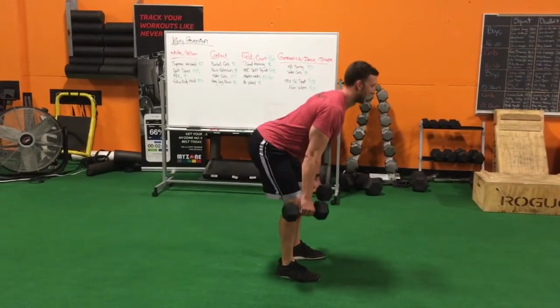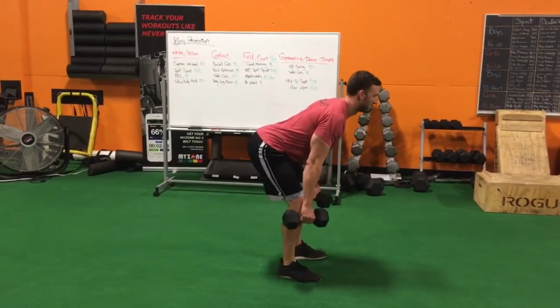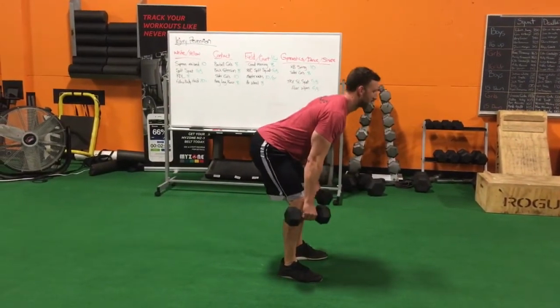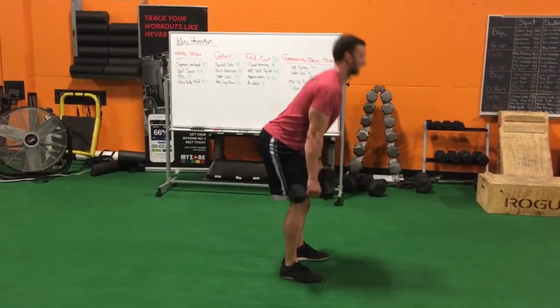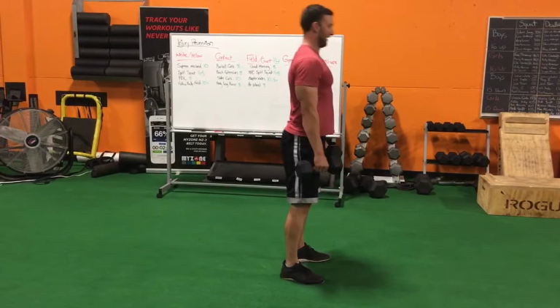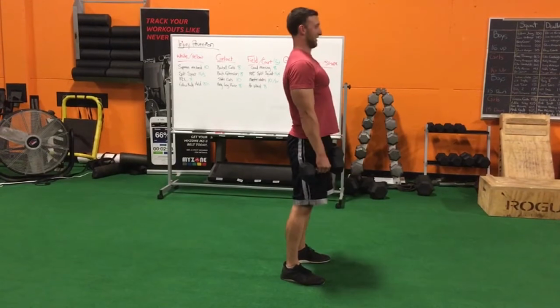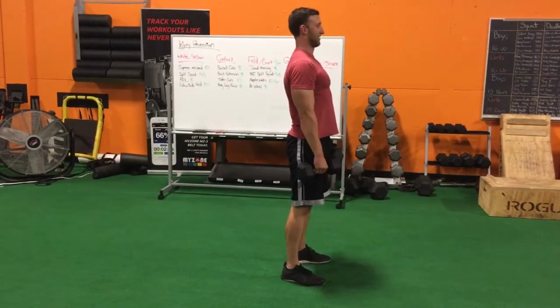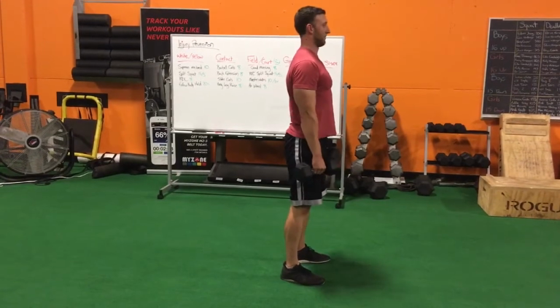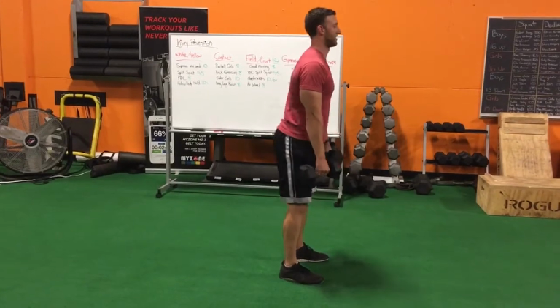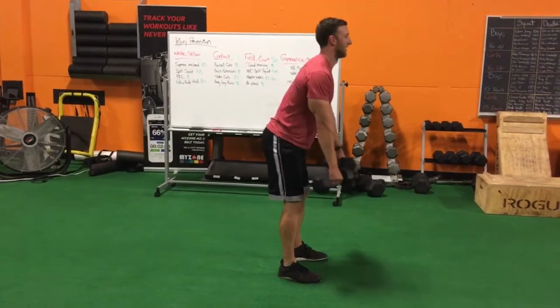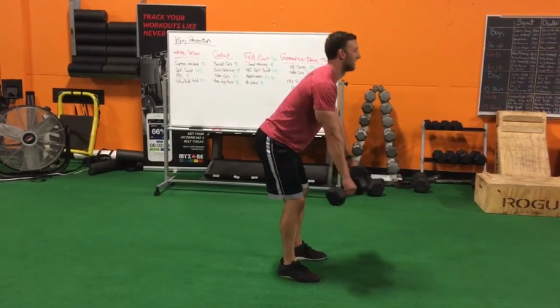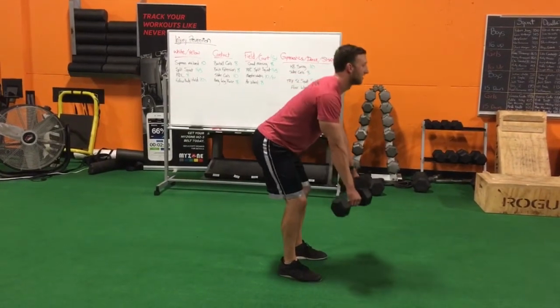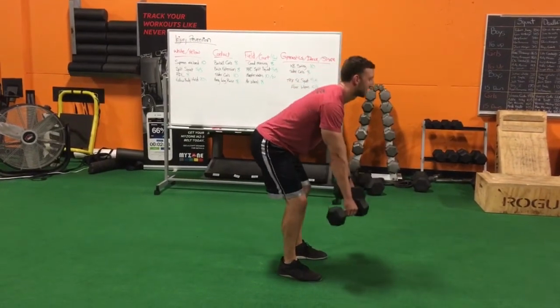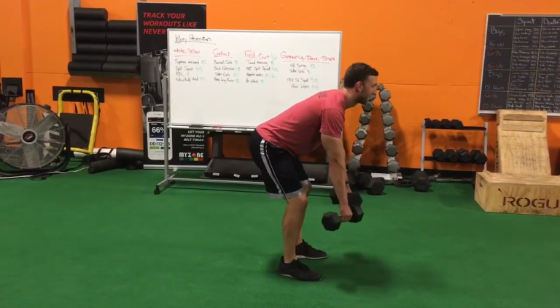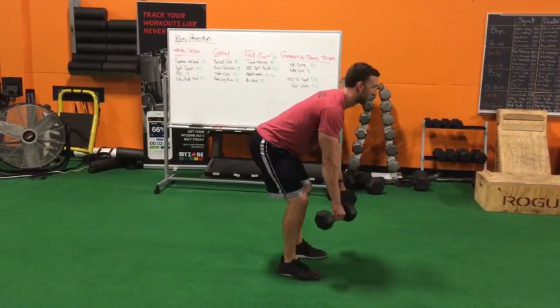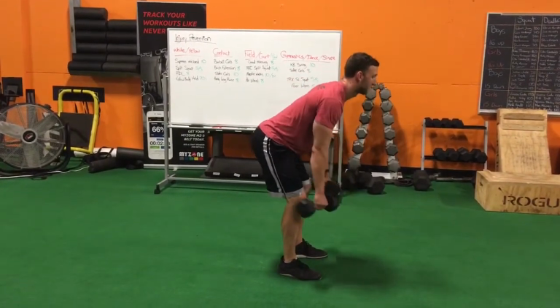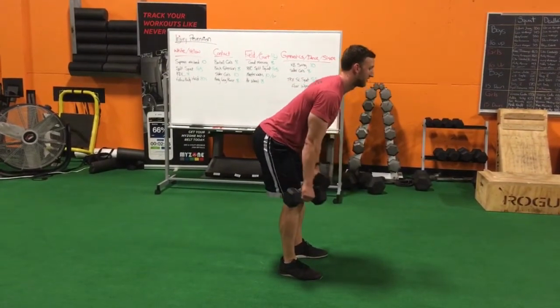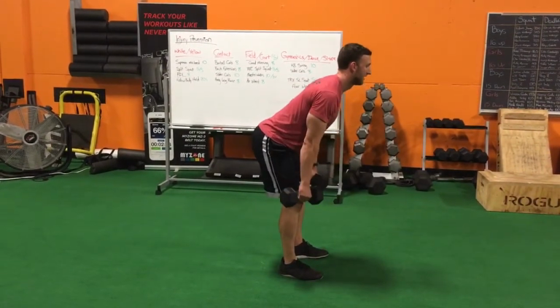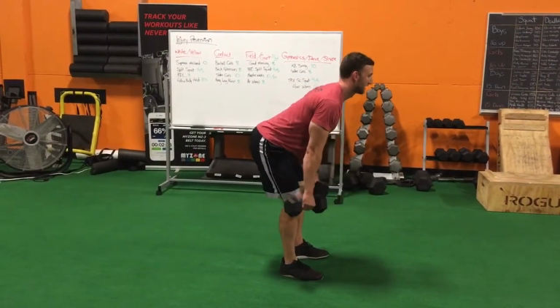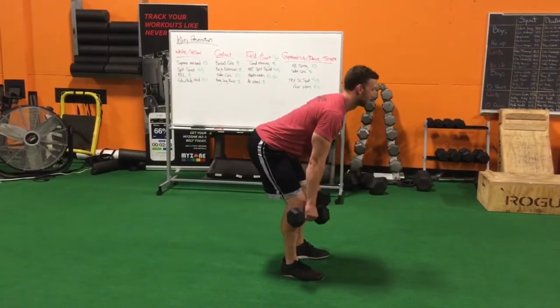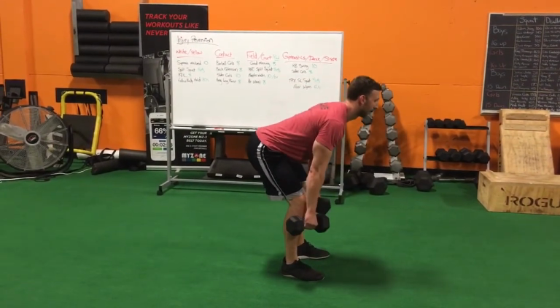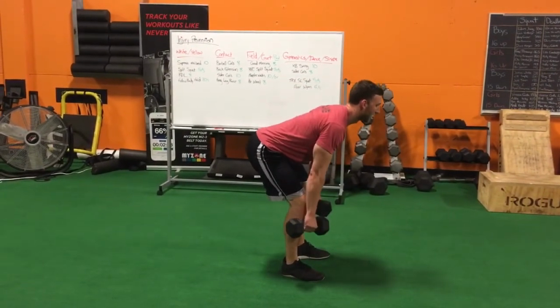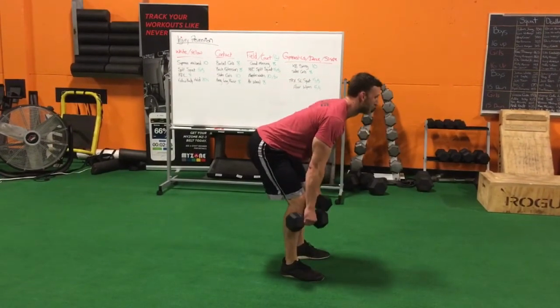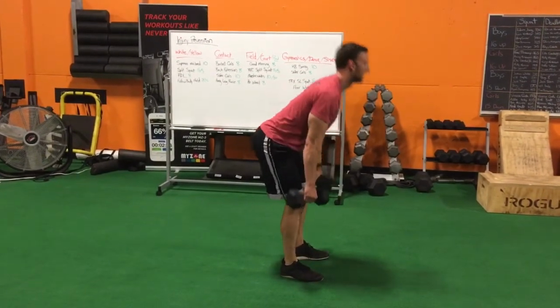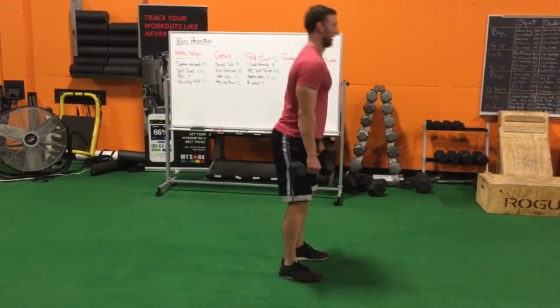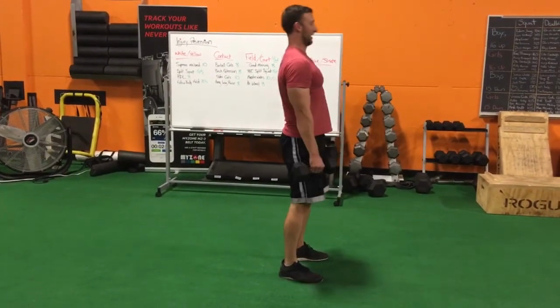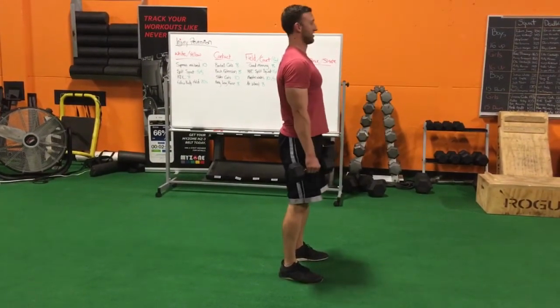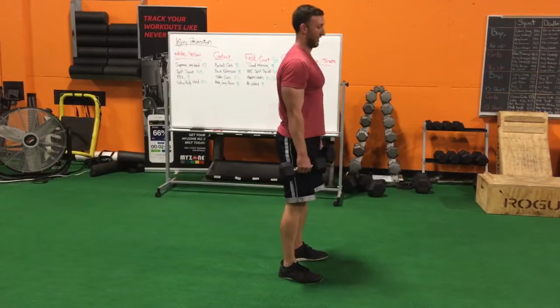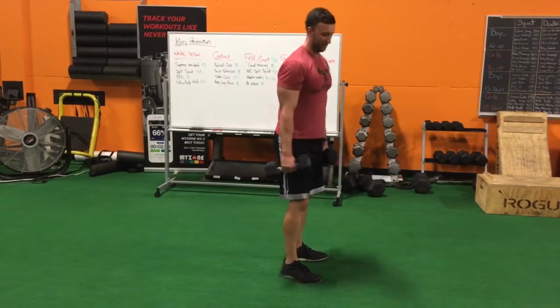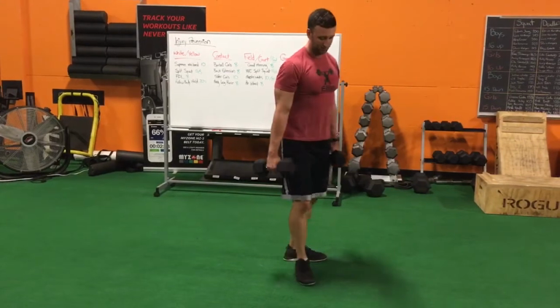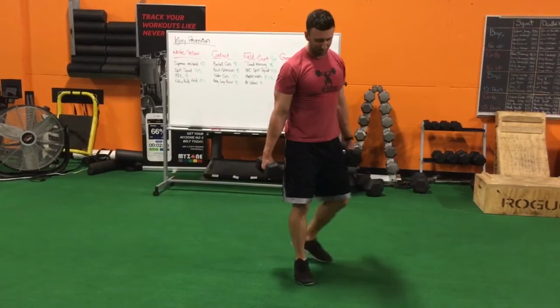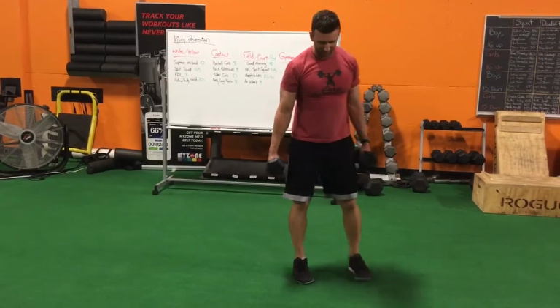The top is like this. Make sure the dumbbells don't get too far away from you — keep them right up against your legs, close to your body.